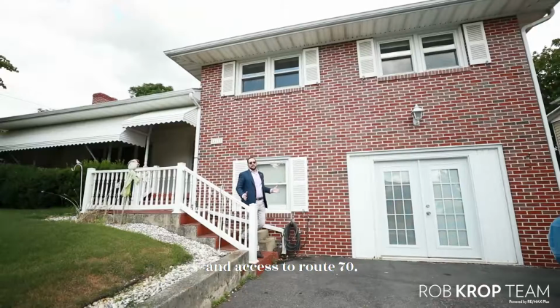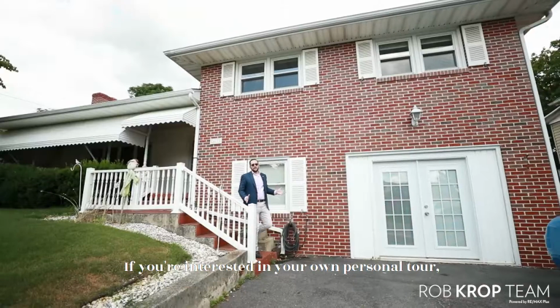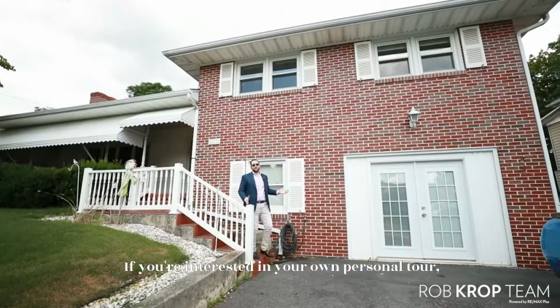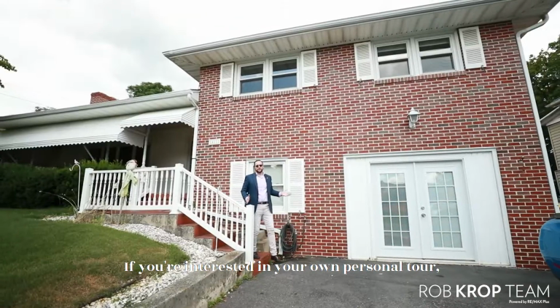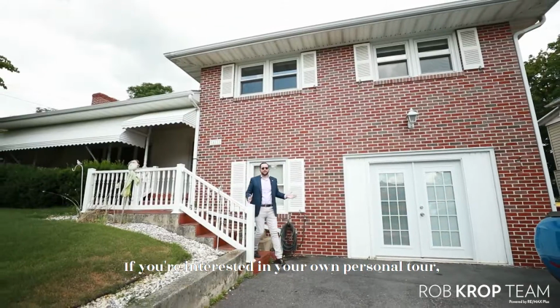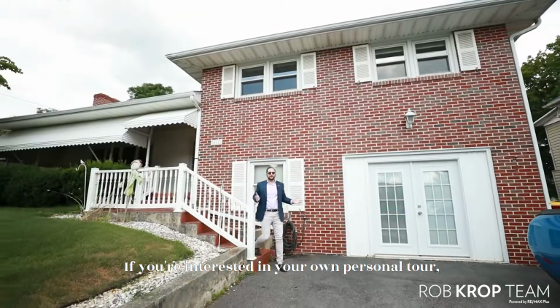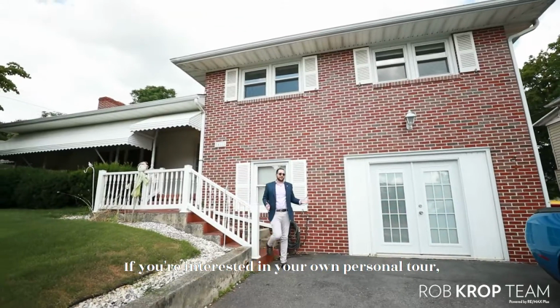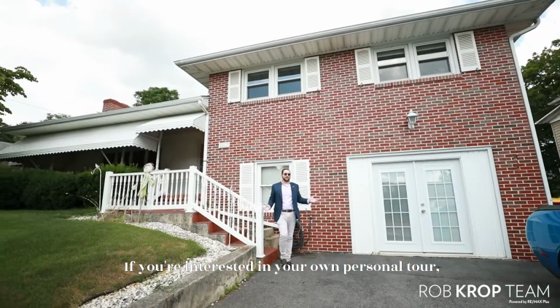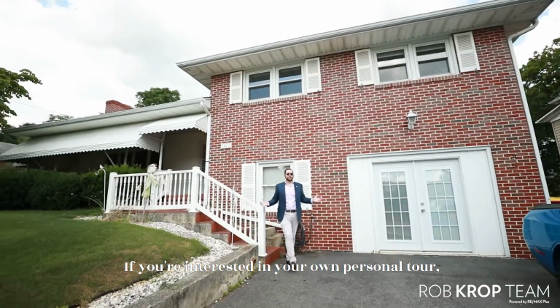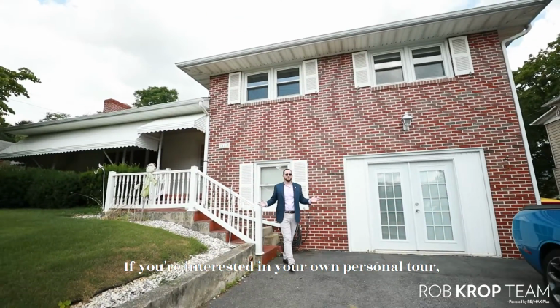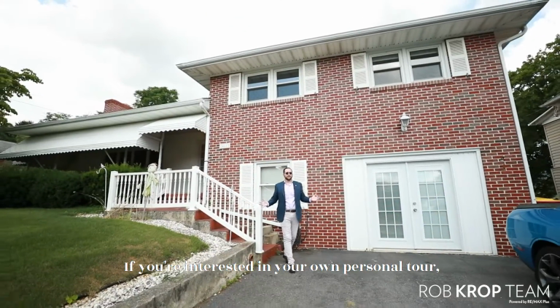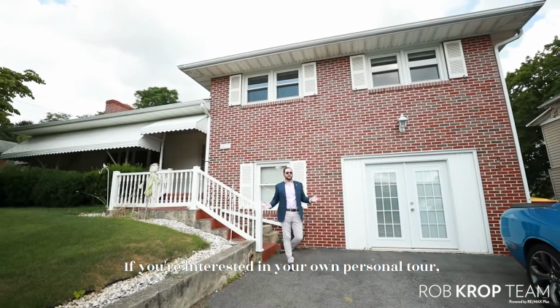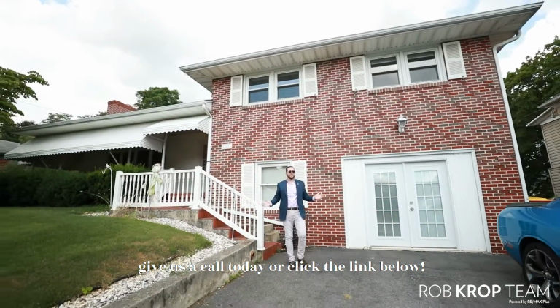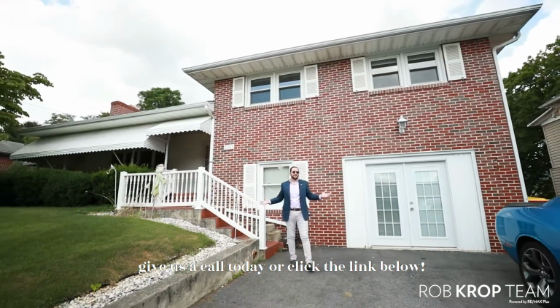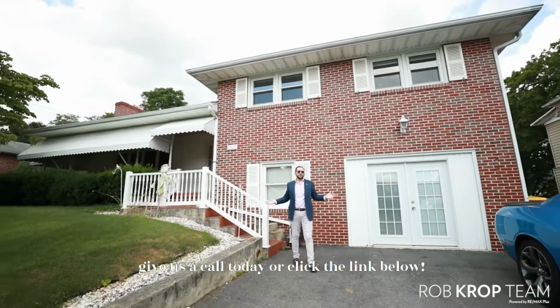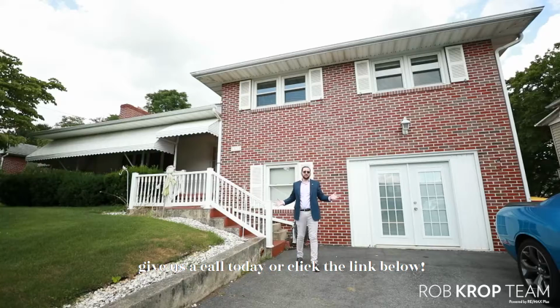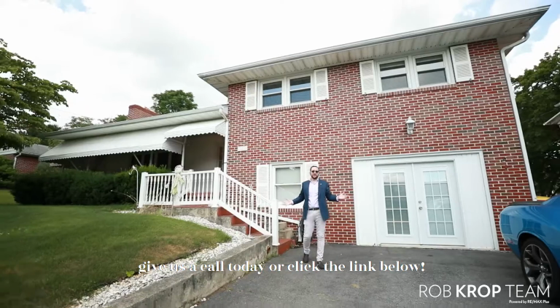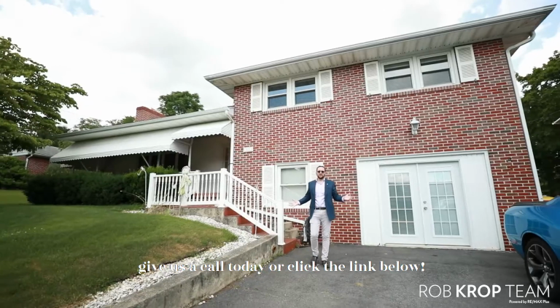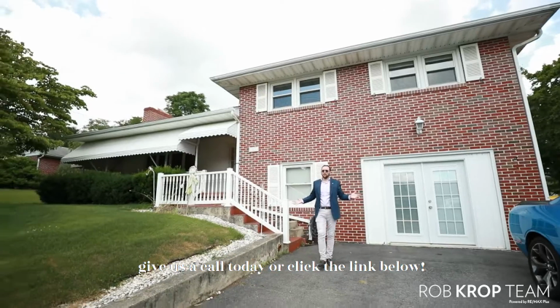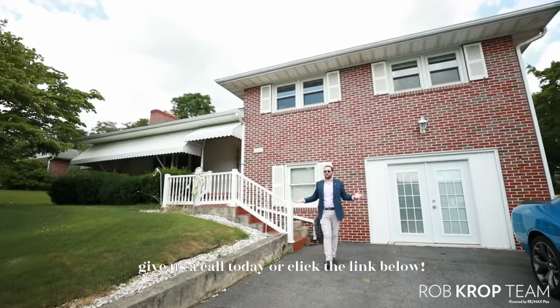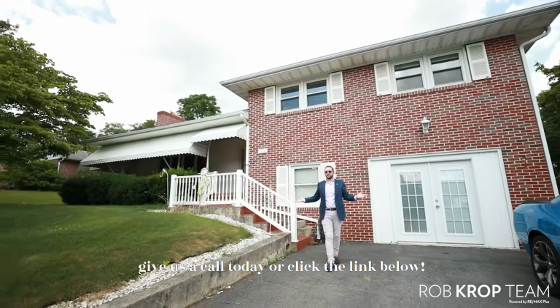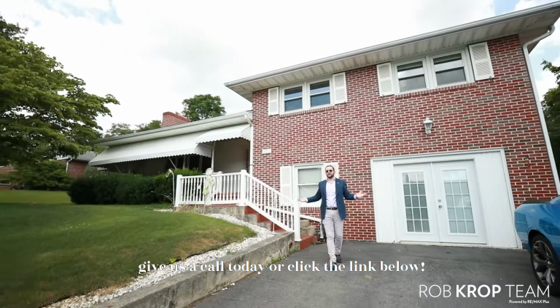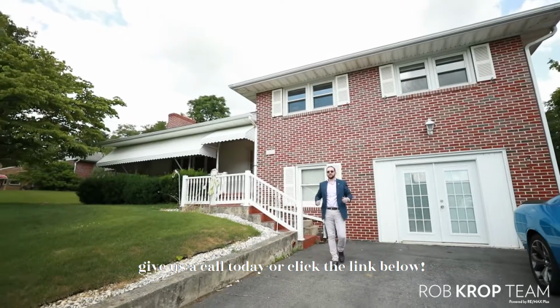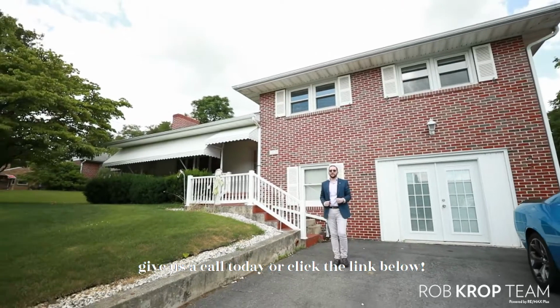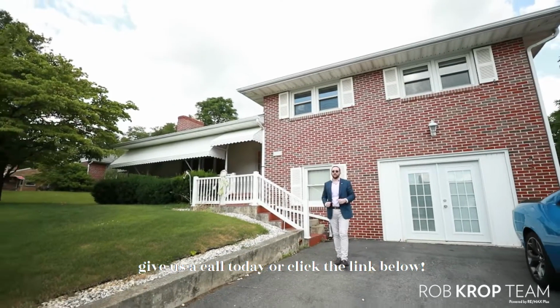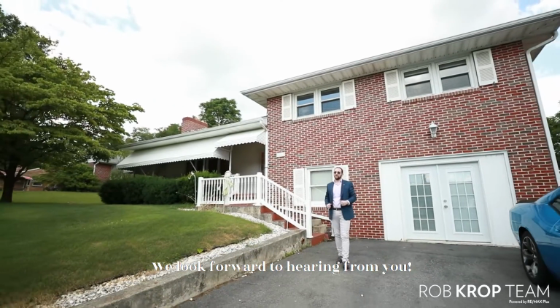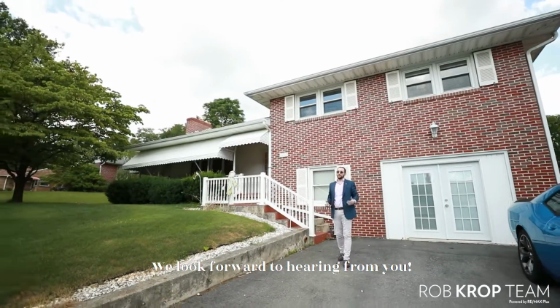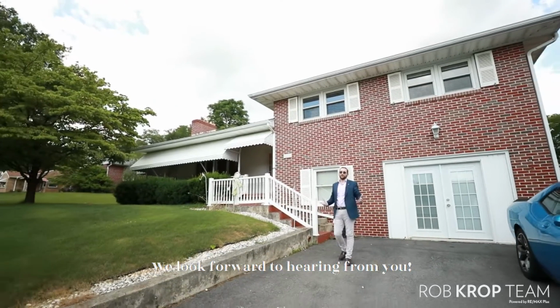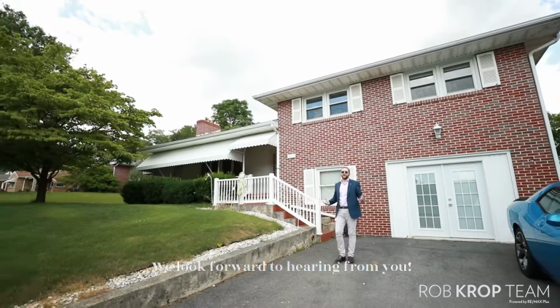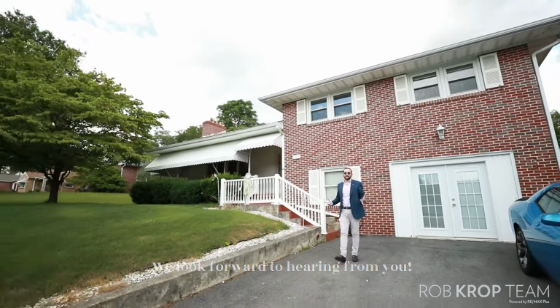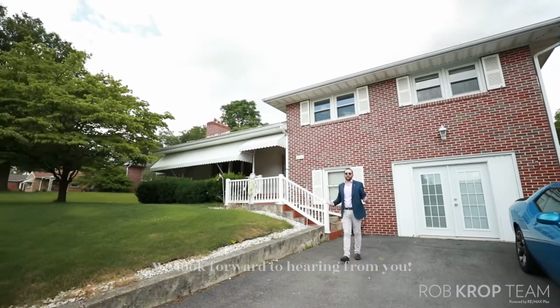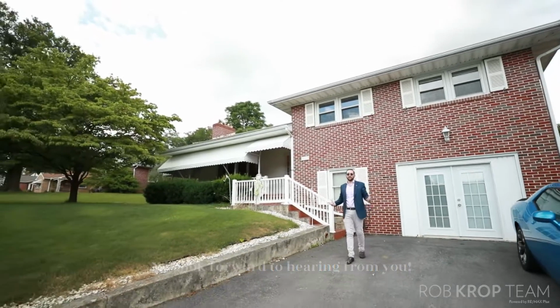If you're interested in your own personal tour, give us a call today or click the link below. We look forward to hearing from you.